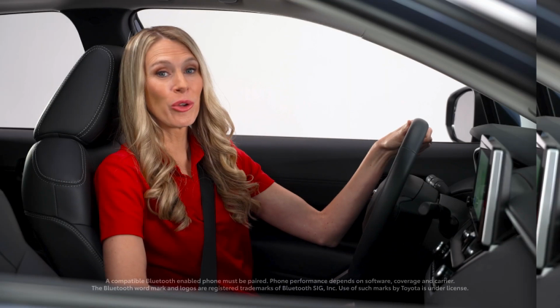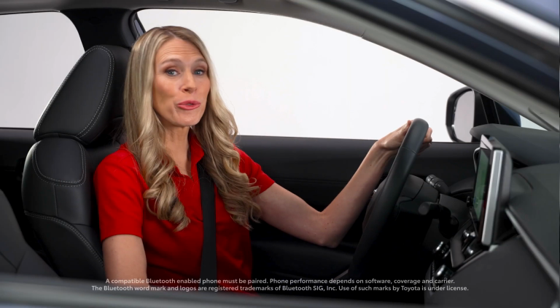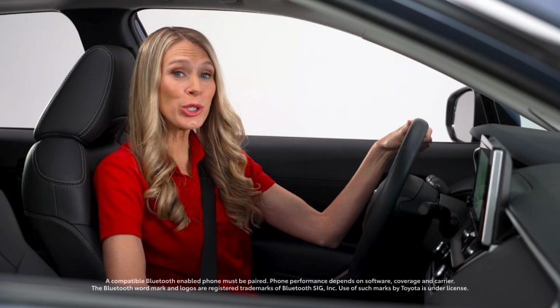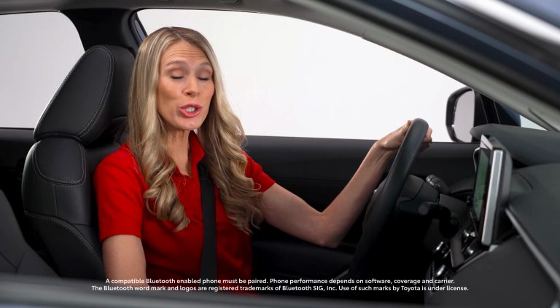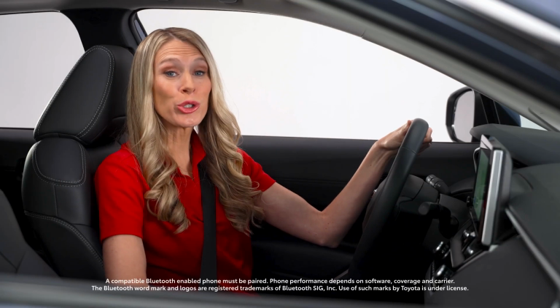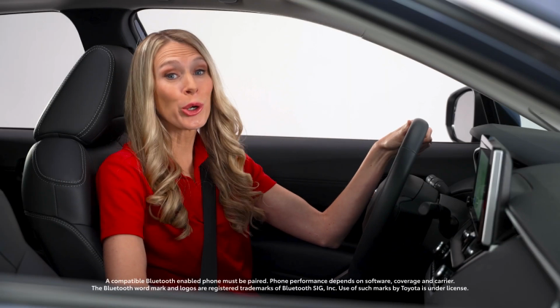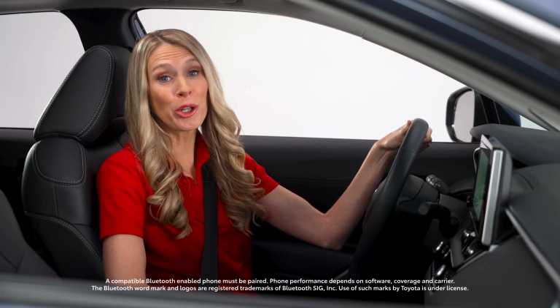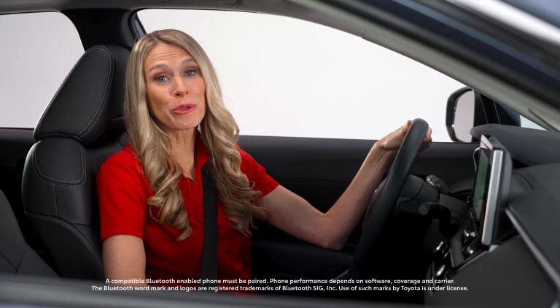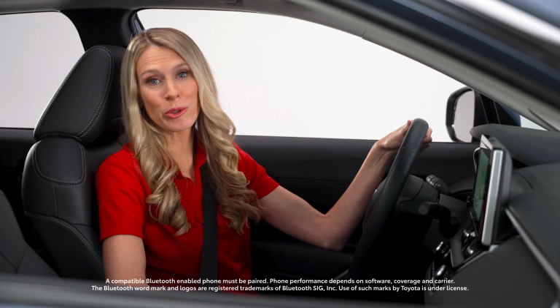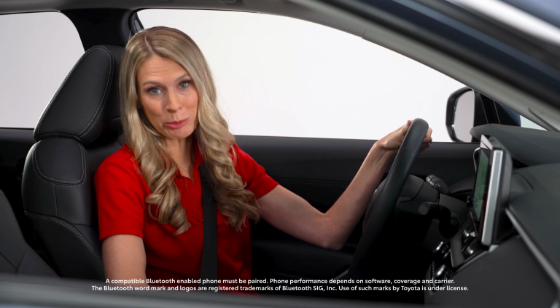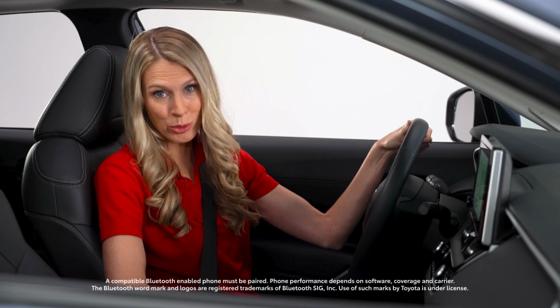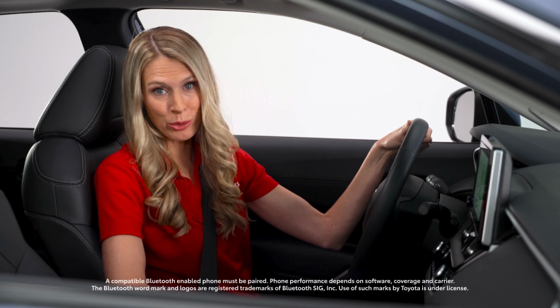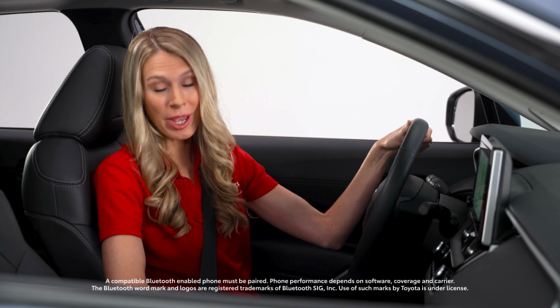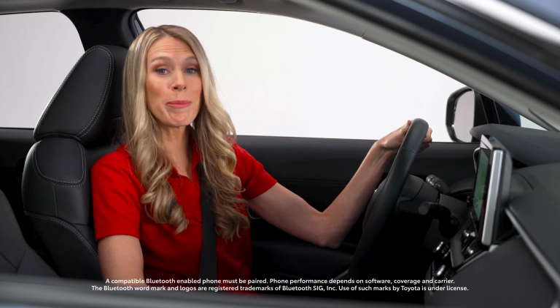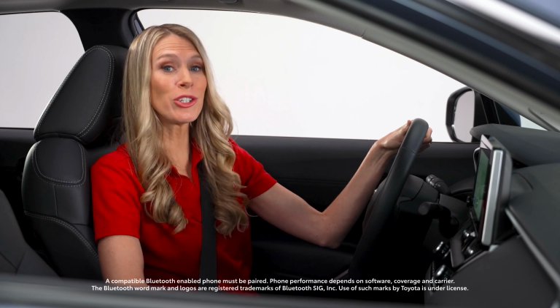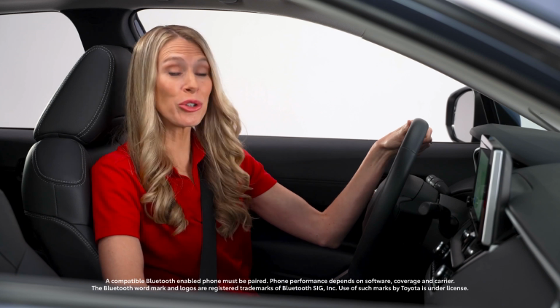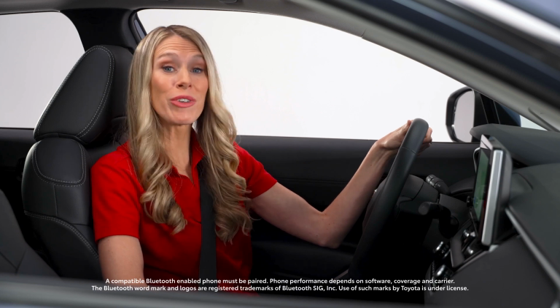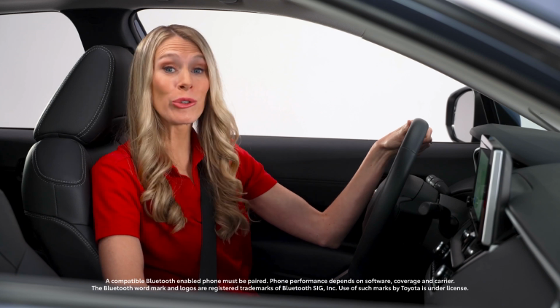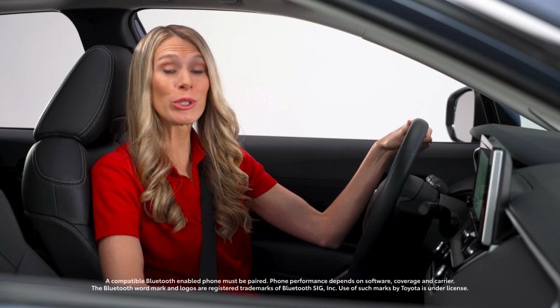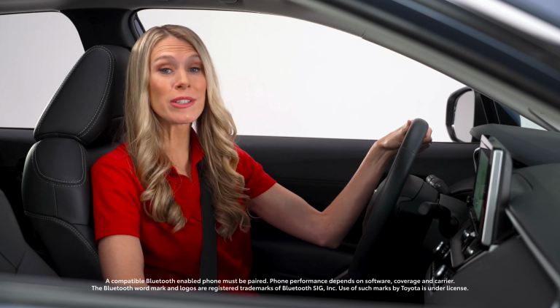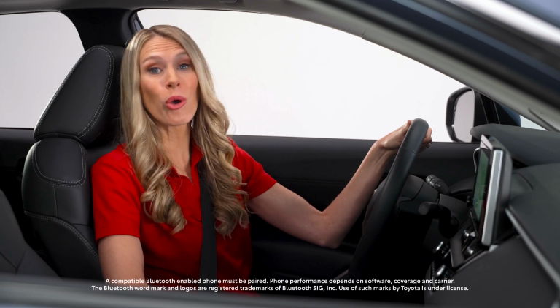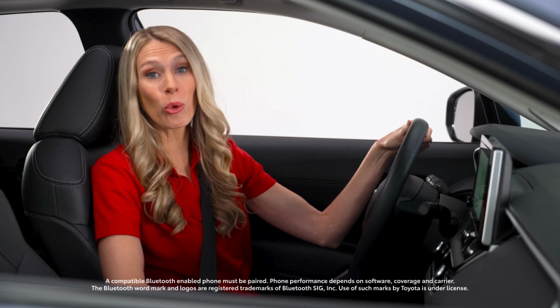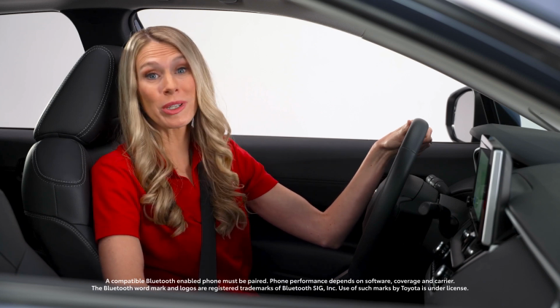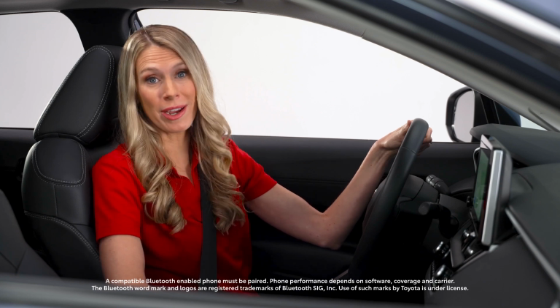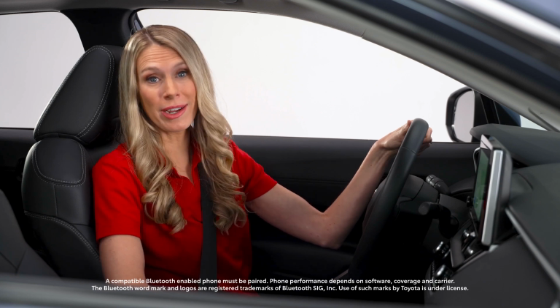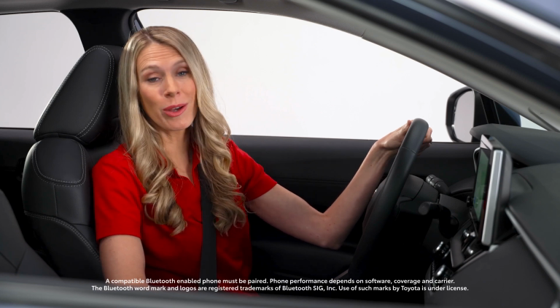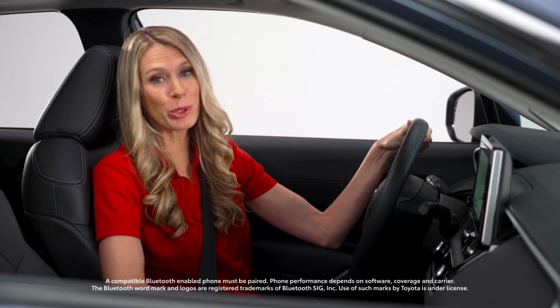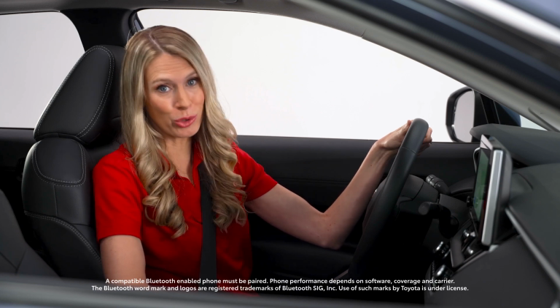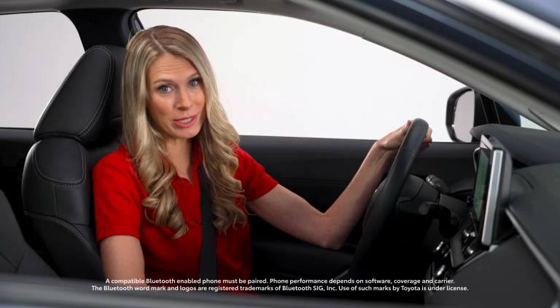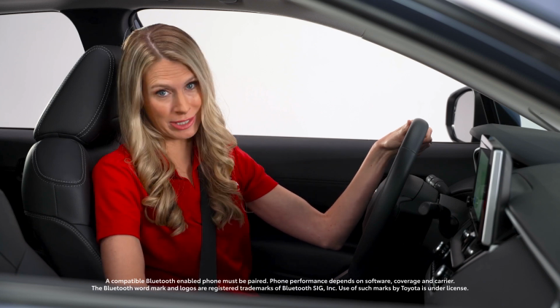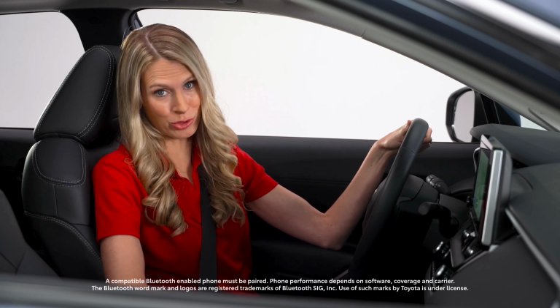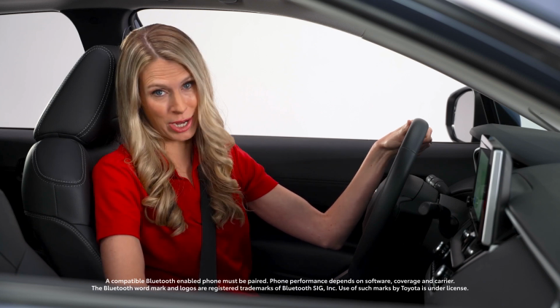First, turn on your phone's Bluetooth and make sure the vehicle is in an open area with good signal strength.